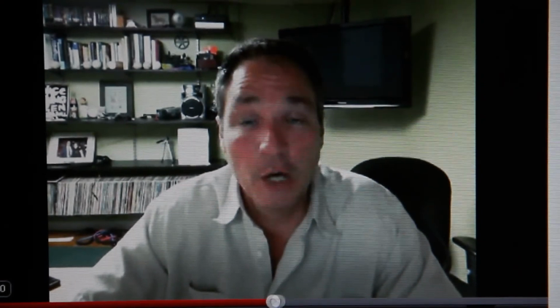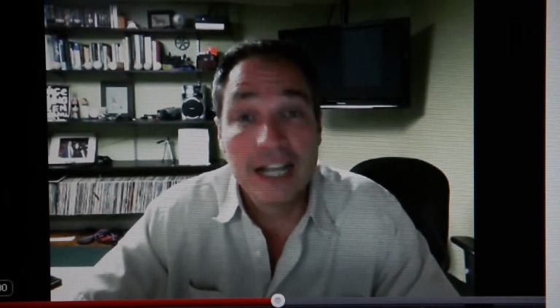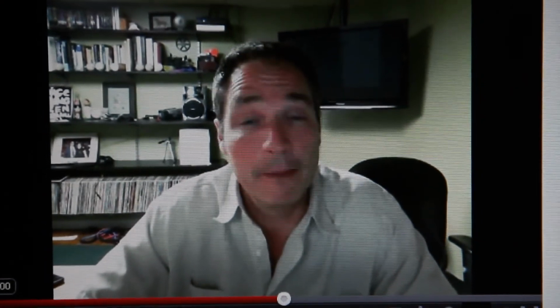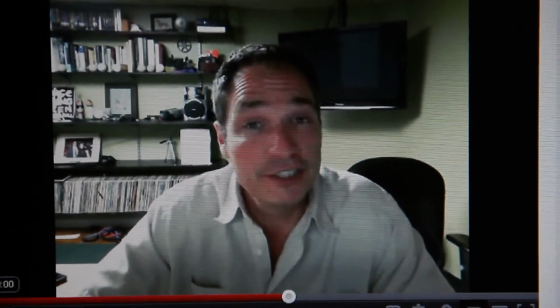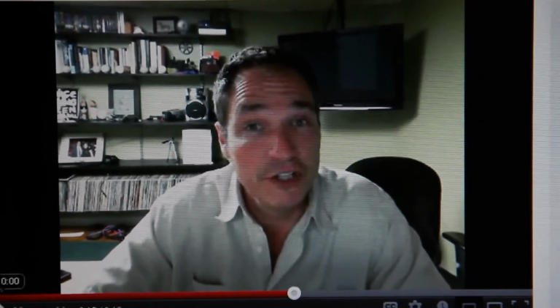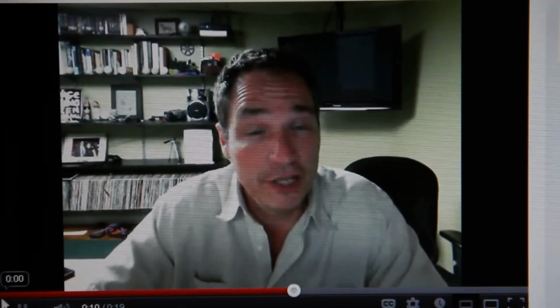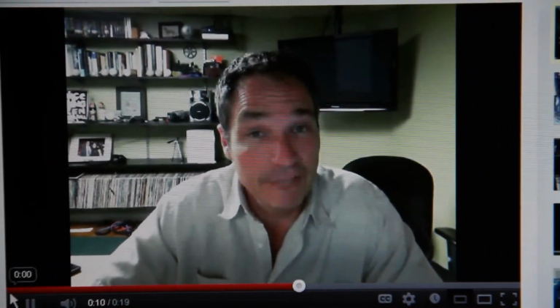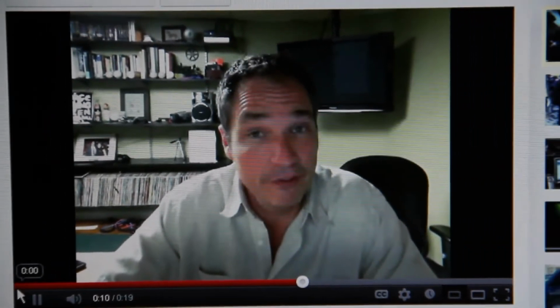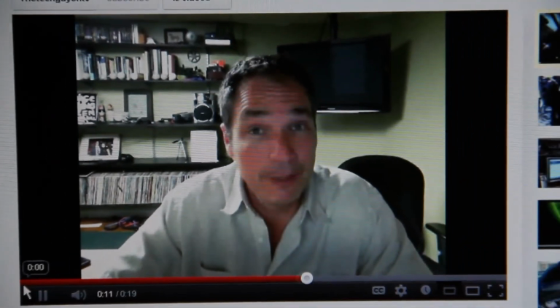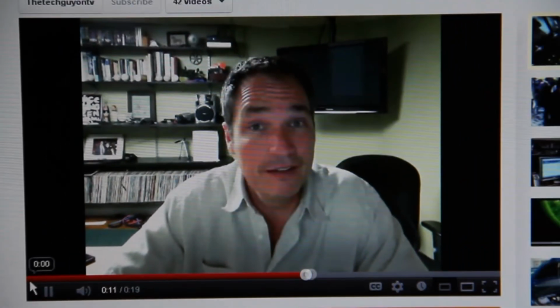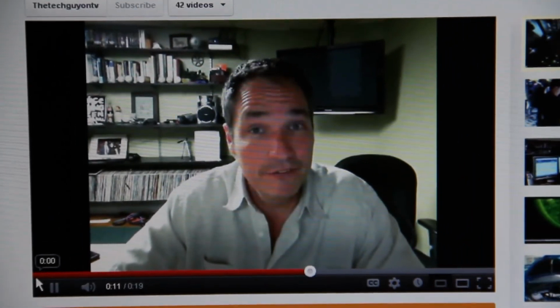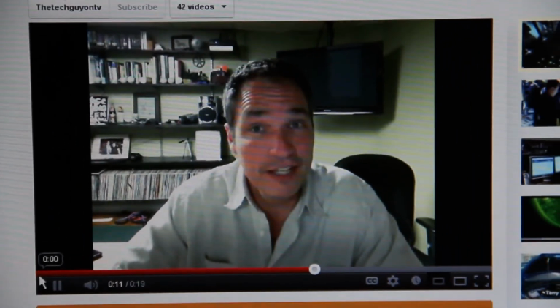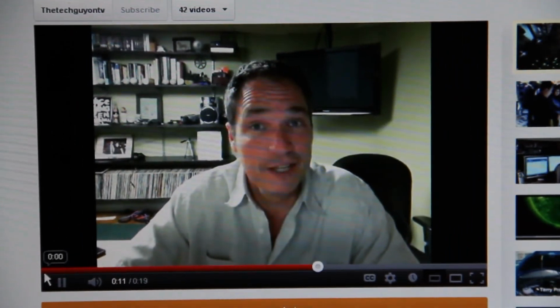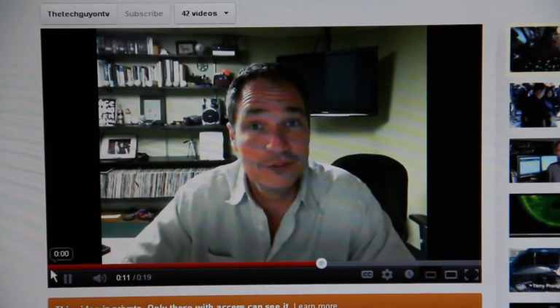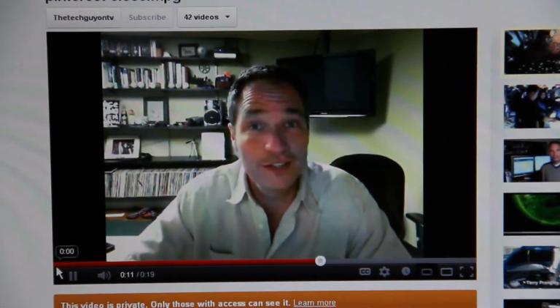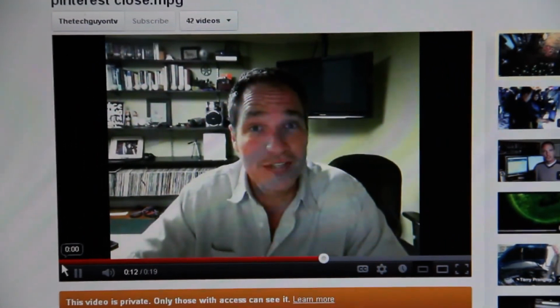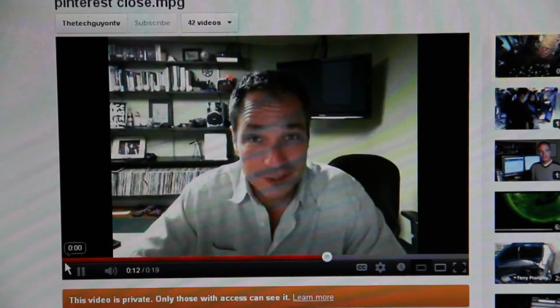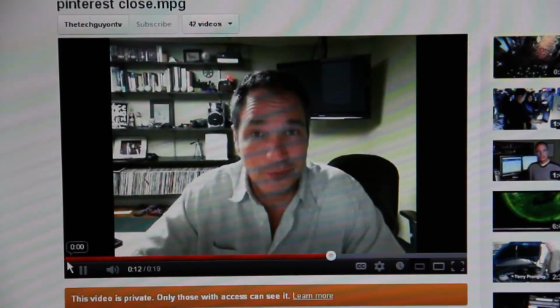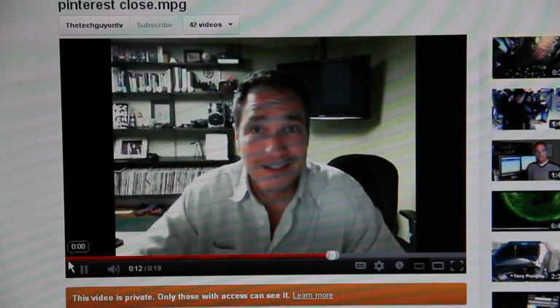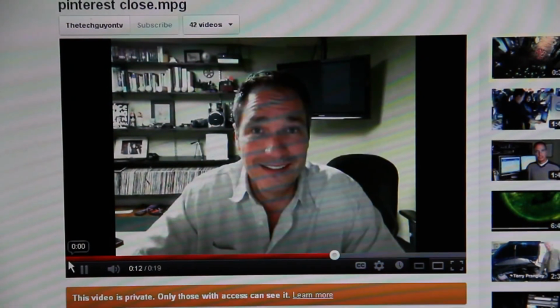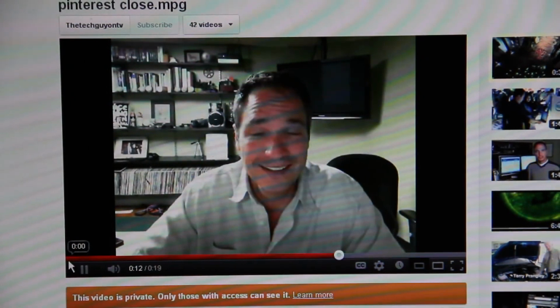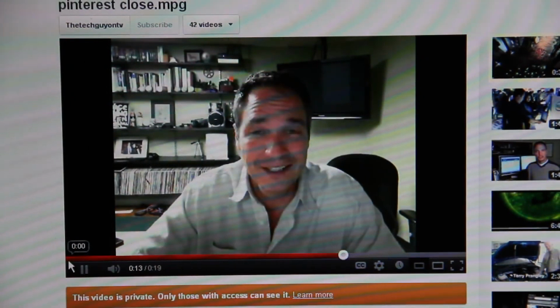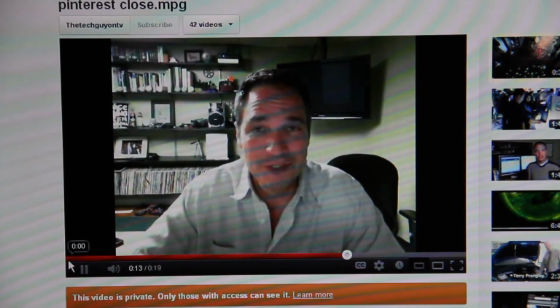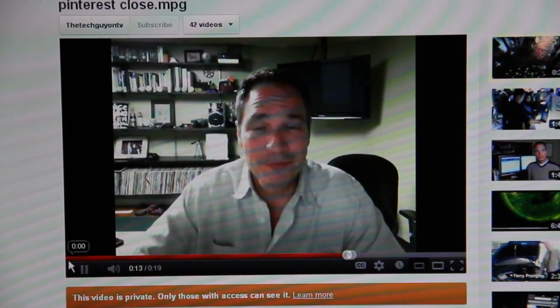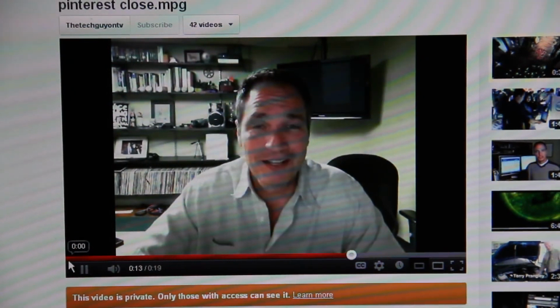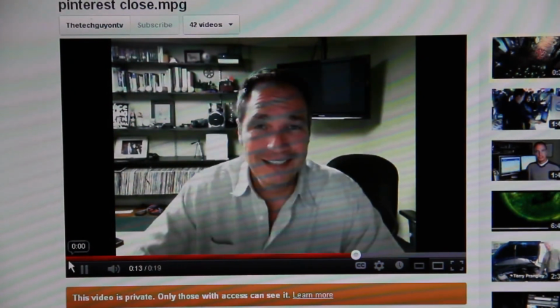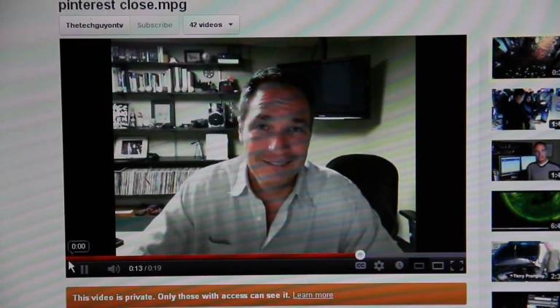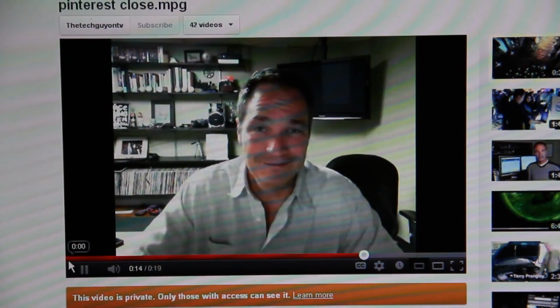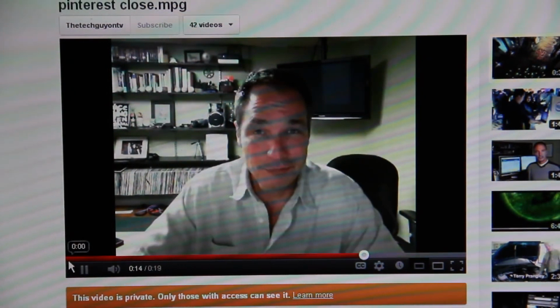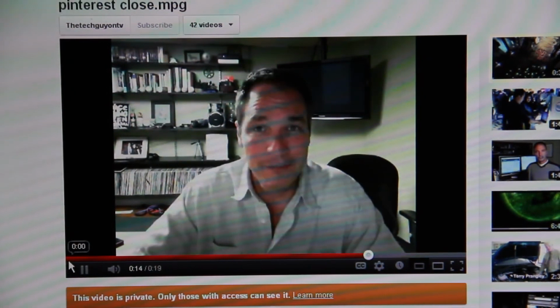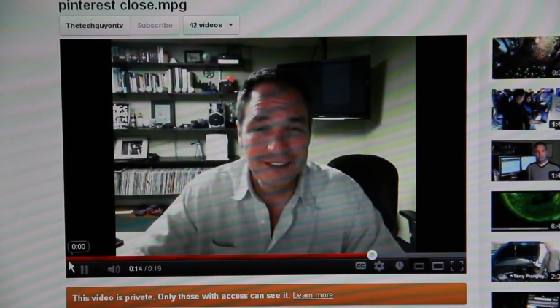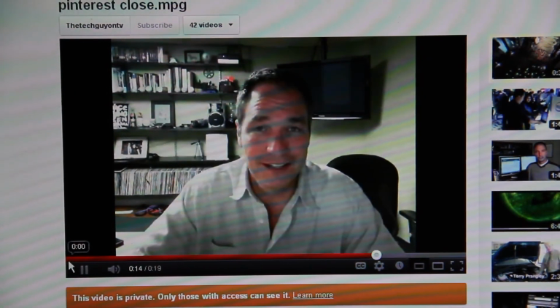You can even pin videos, like this one. Keeping you plugged in, I'm Jamie Tucker.